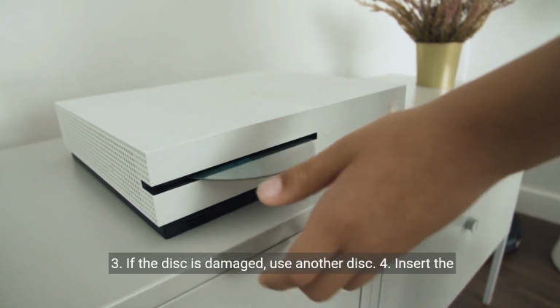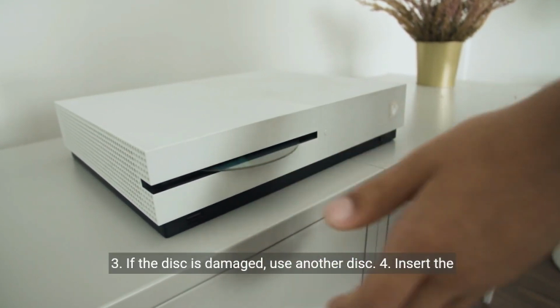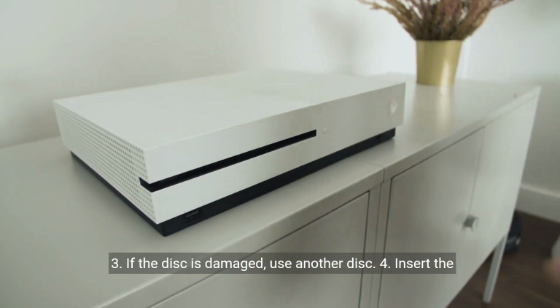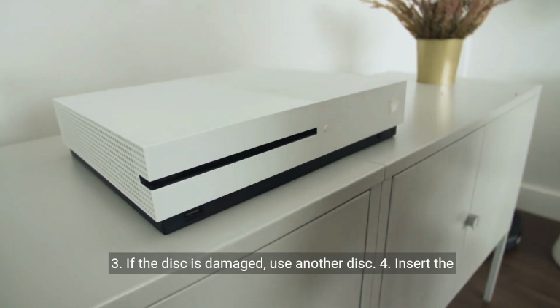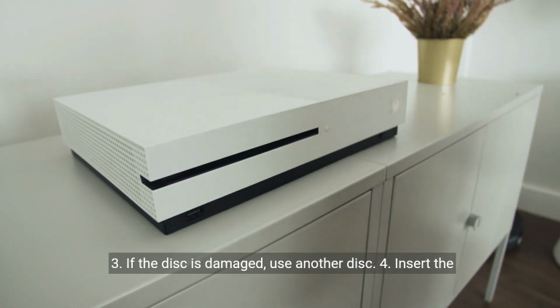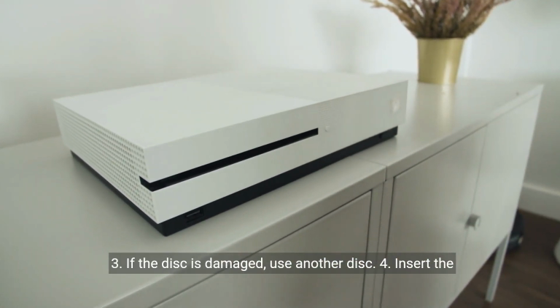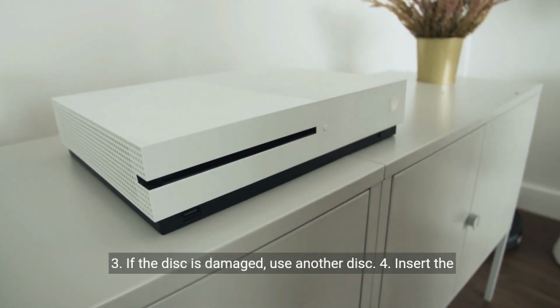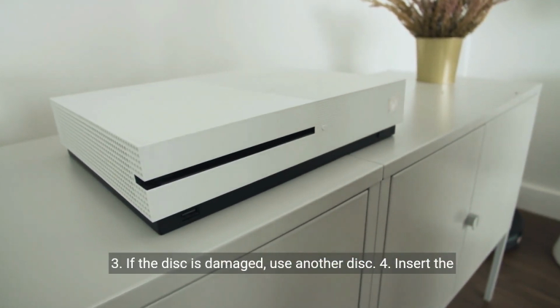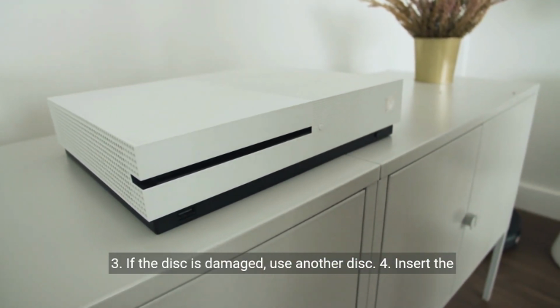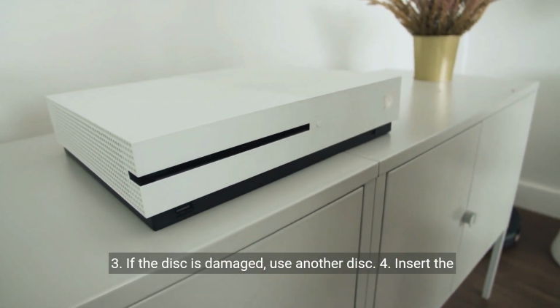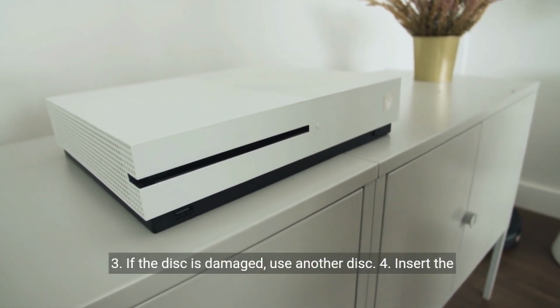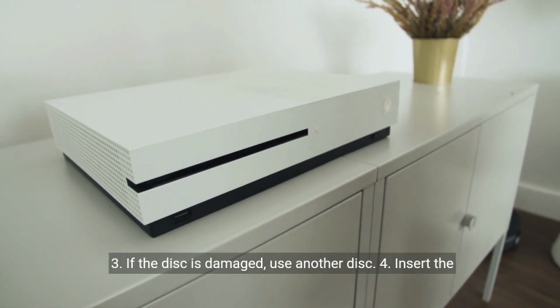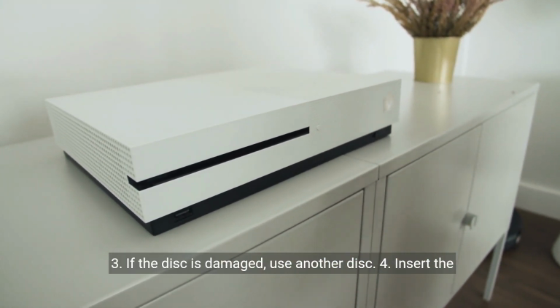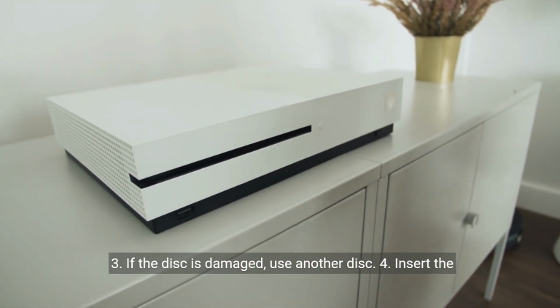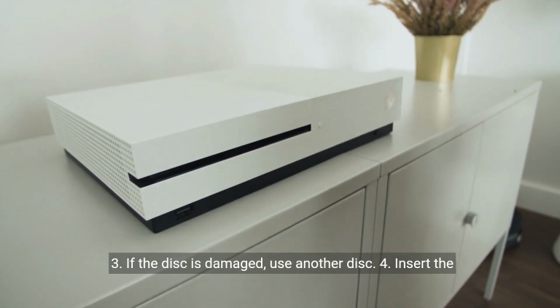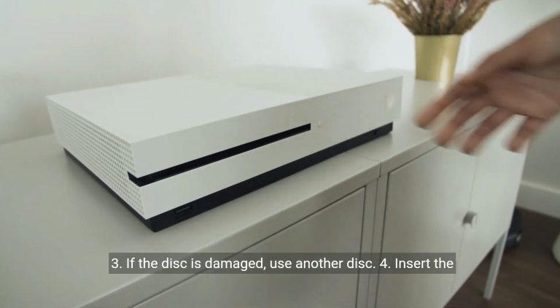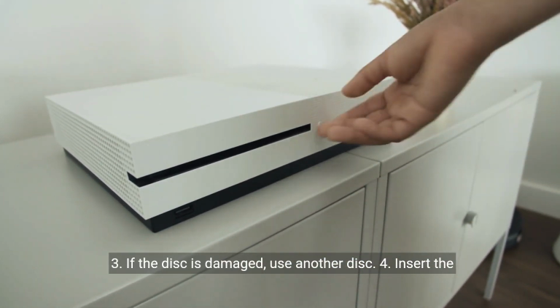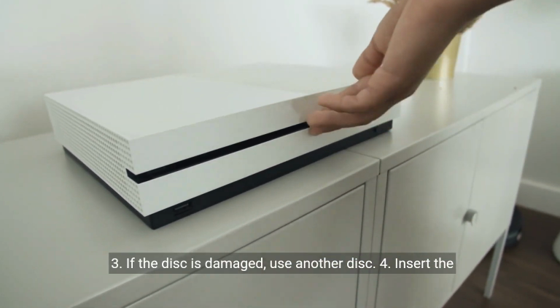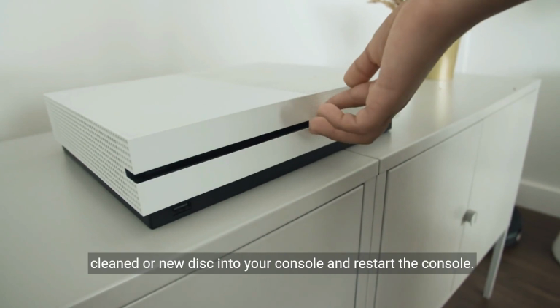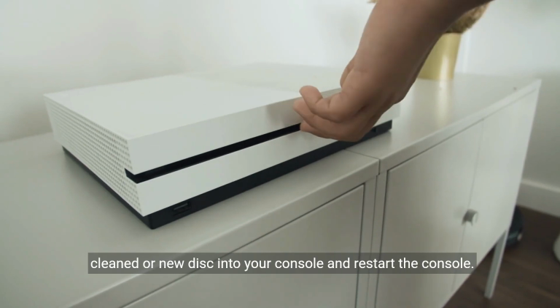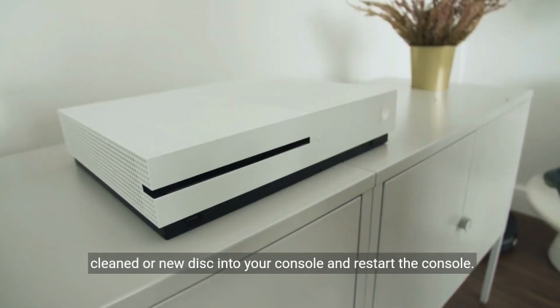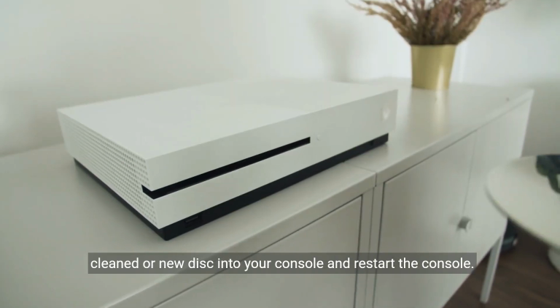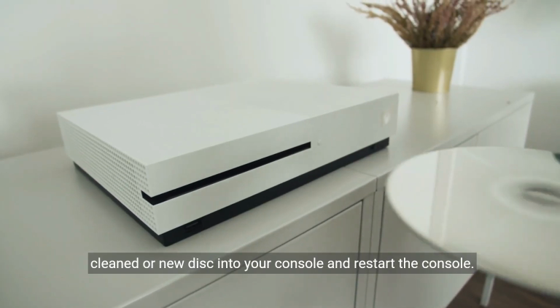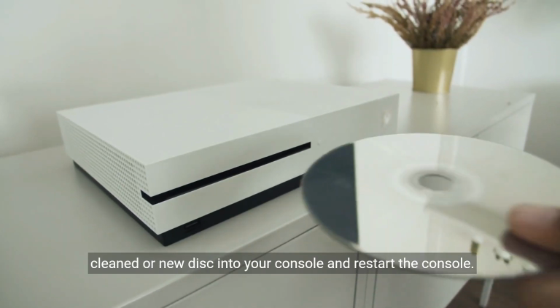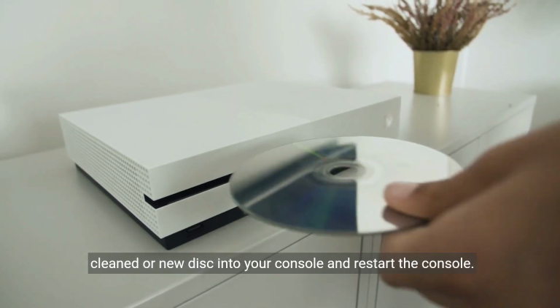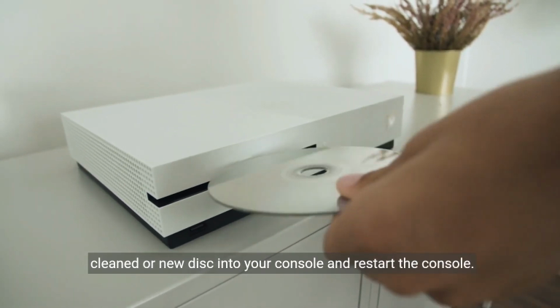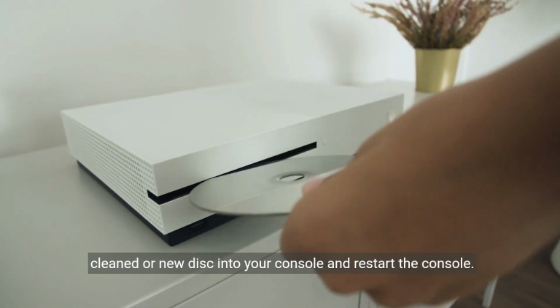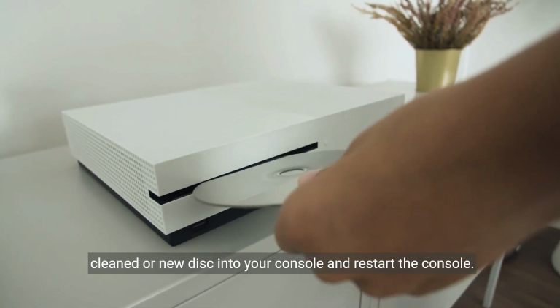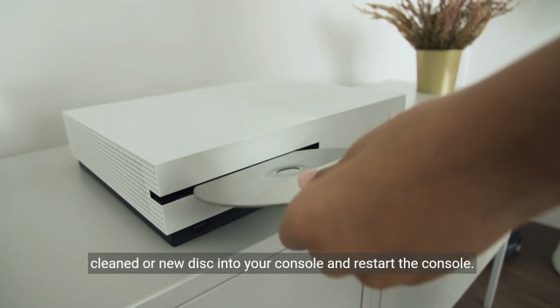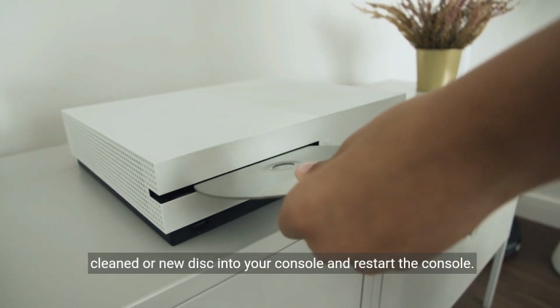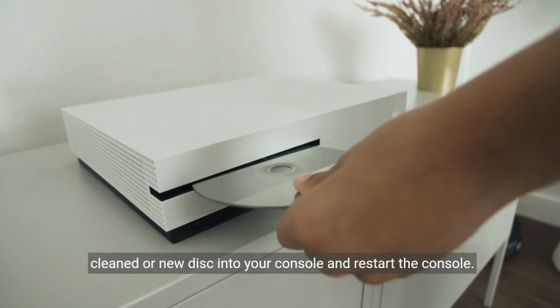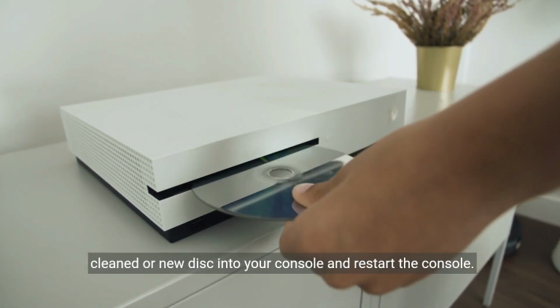Step 3: If the disc is damaged, use another disc. Step 4: Insert the cleaned or new disc into your console and restart the console.